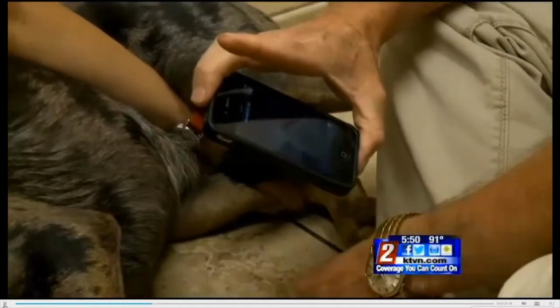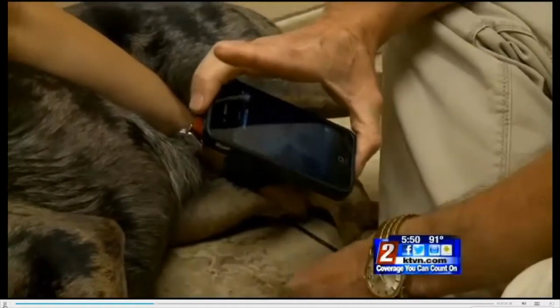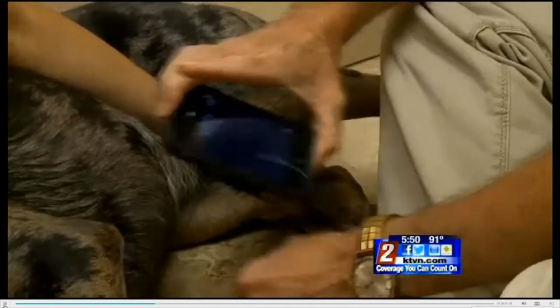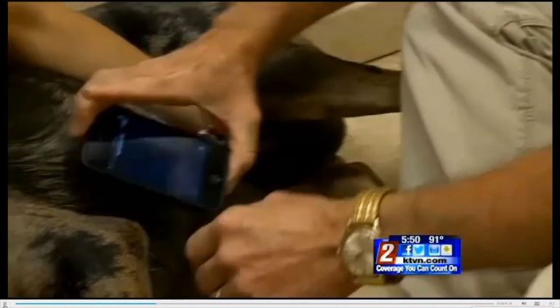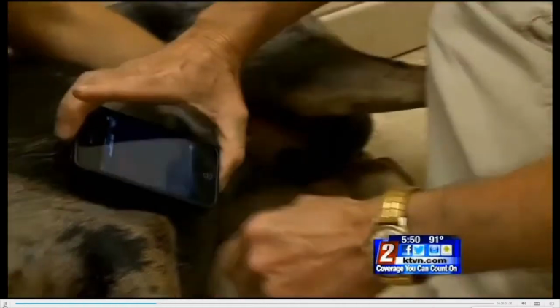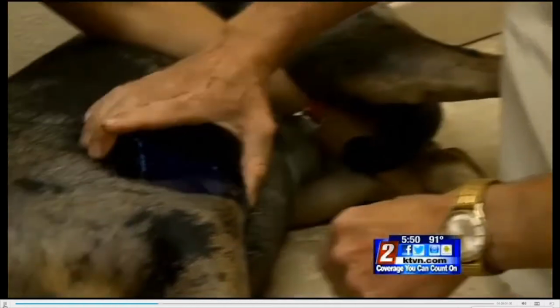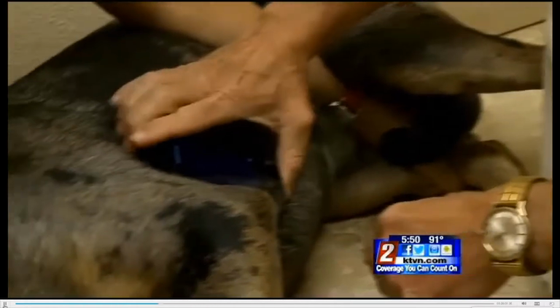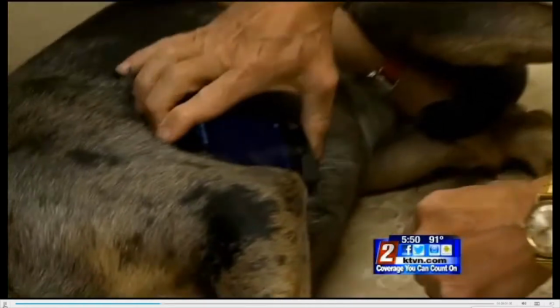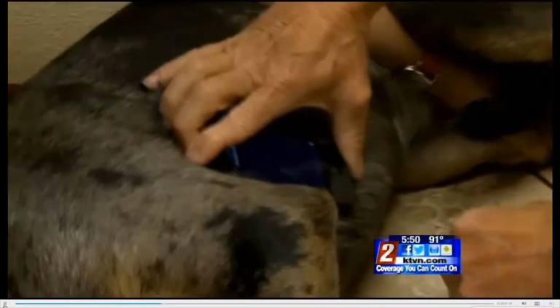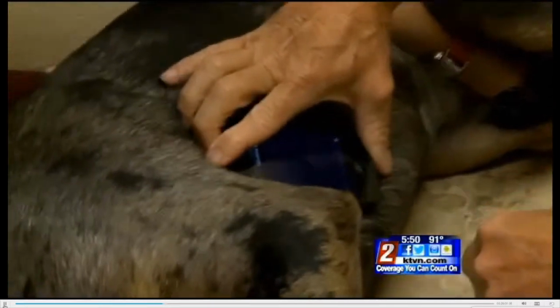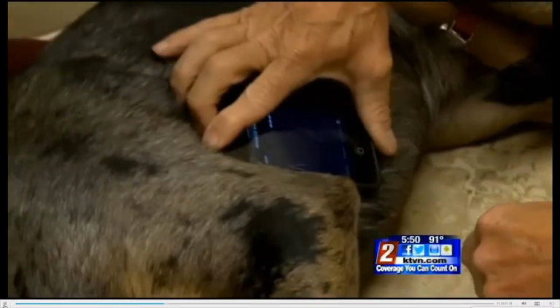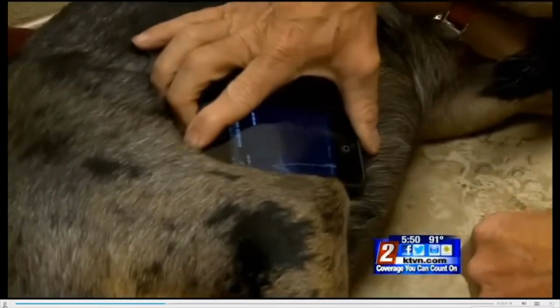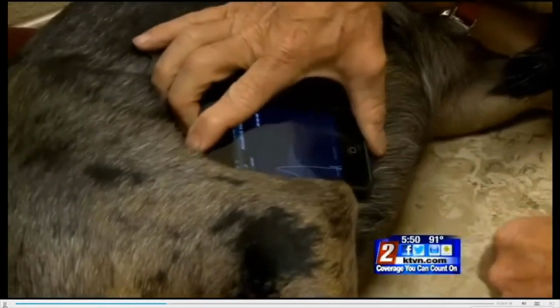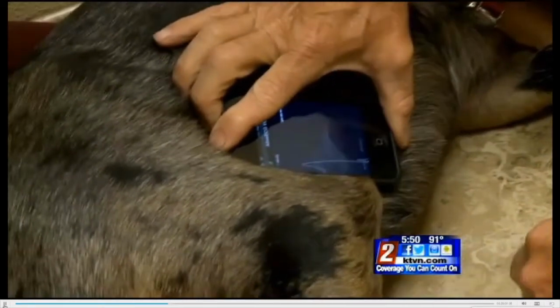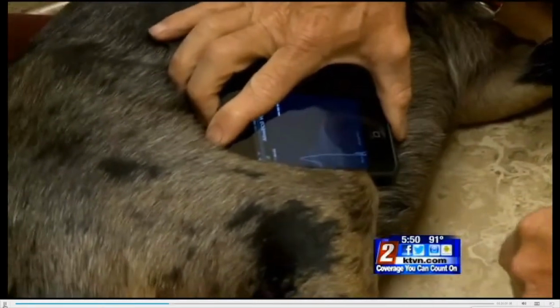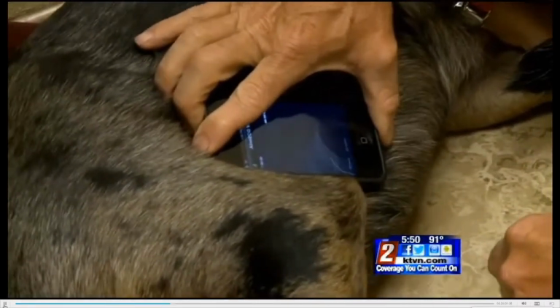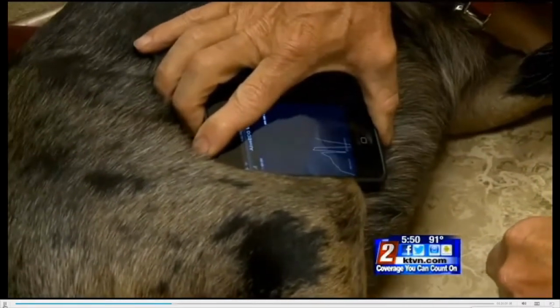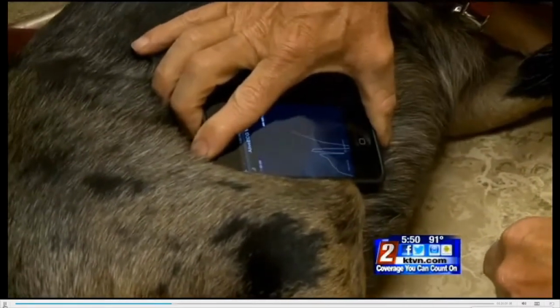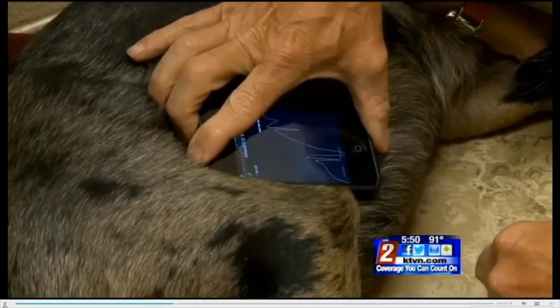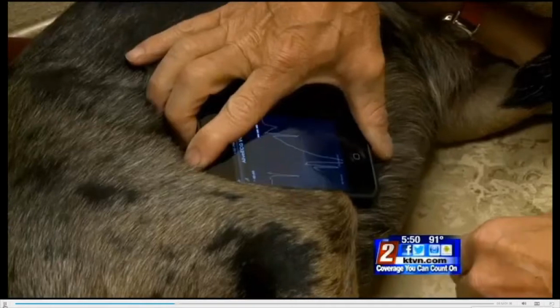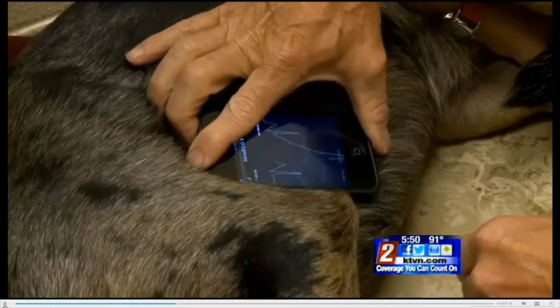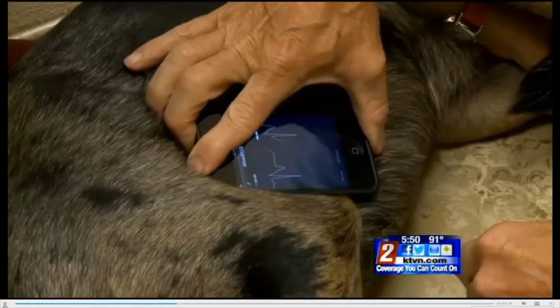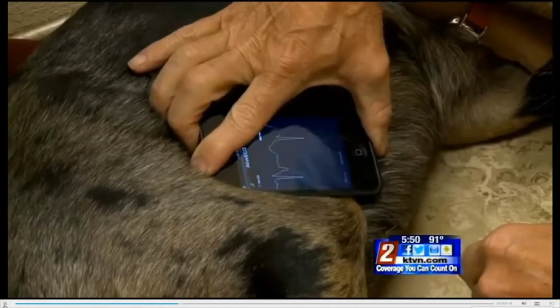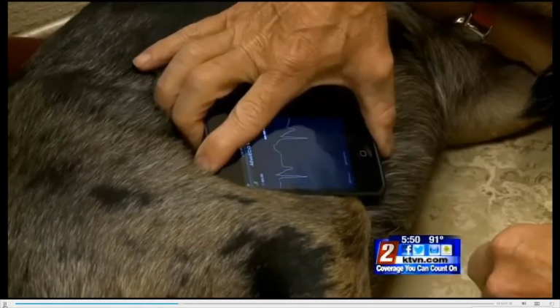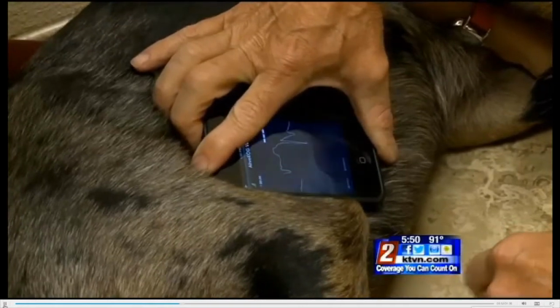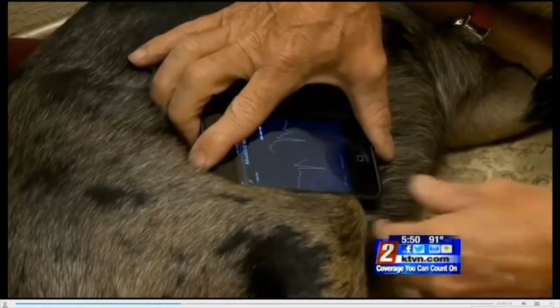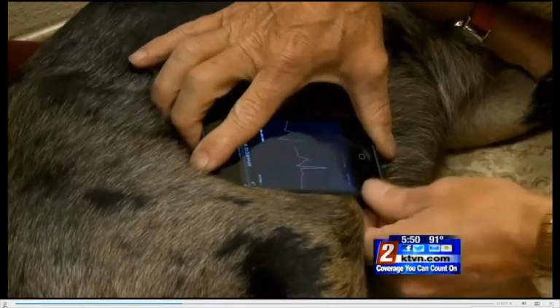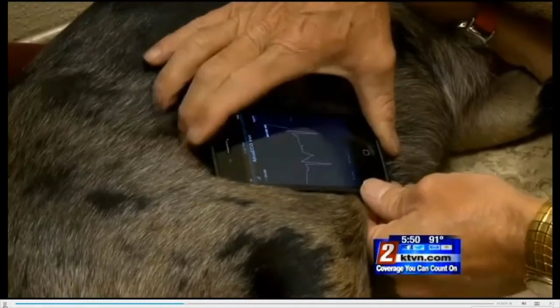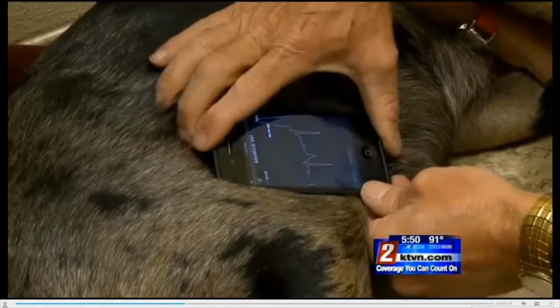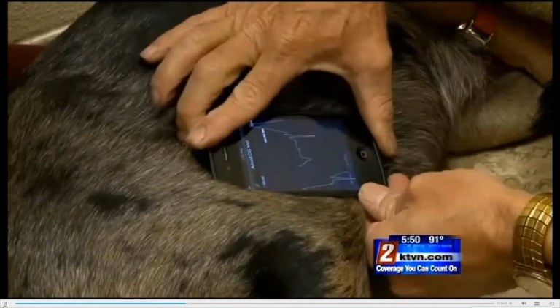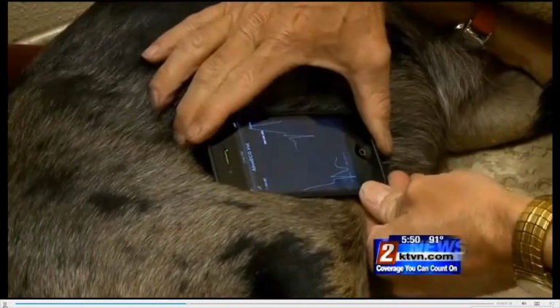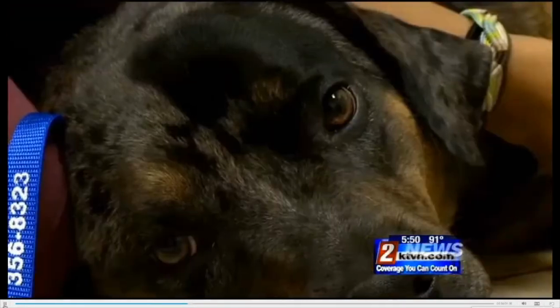It's going to say AliveCore, and we are going to lay it on her chest. Instantly, a conduction pattern pops up on his iPhone screen.